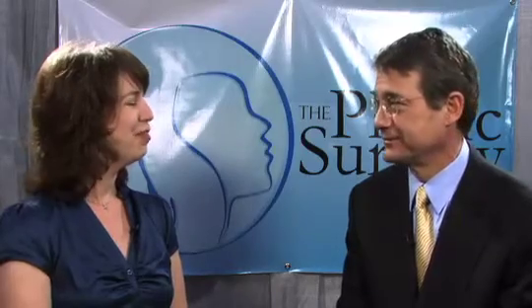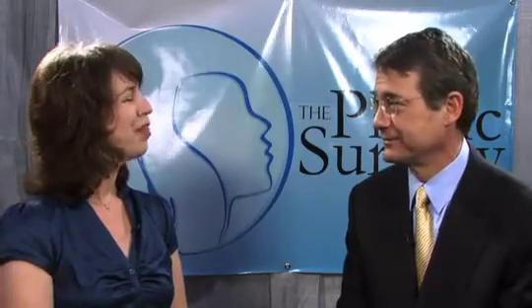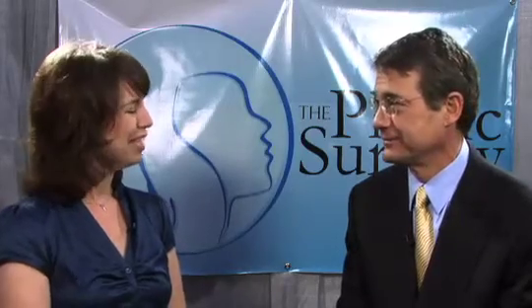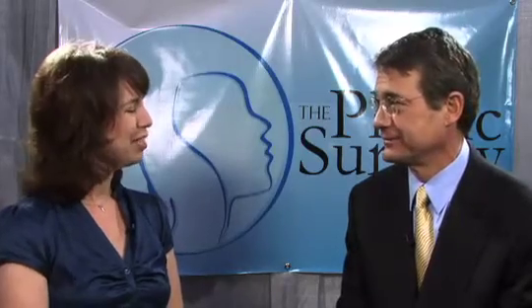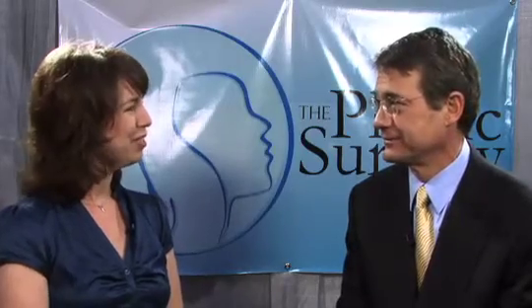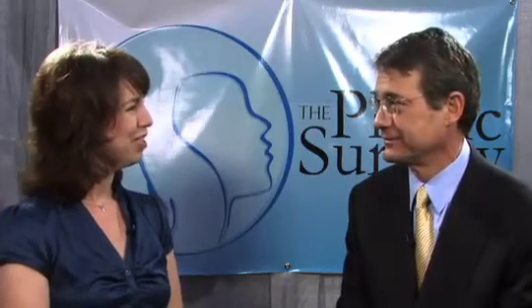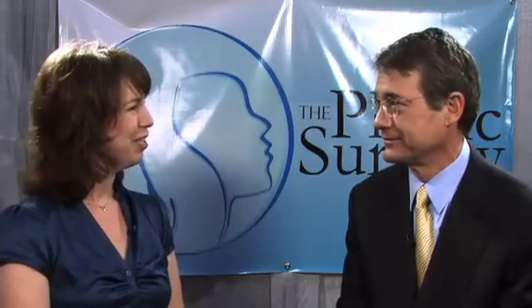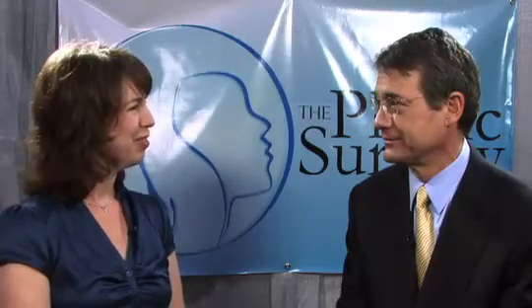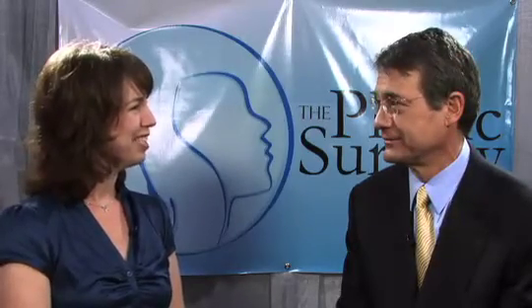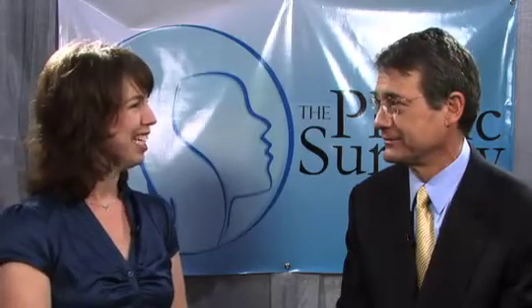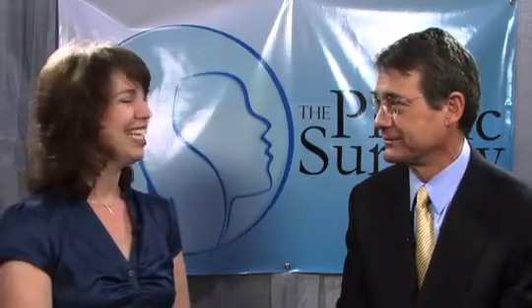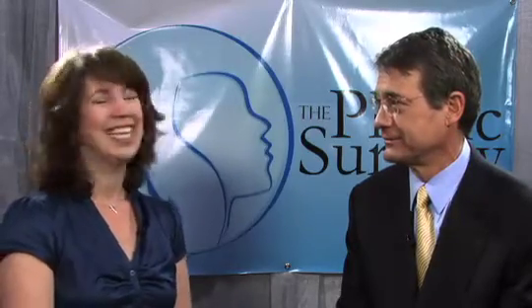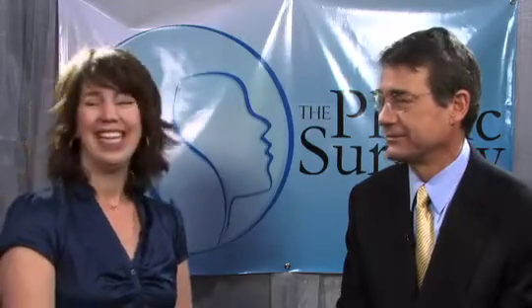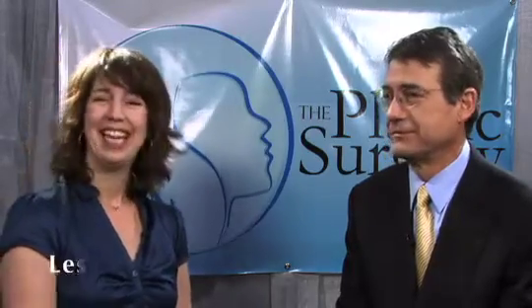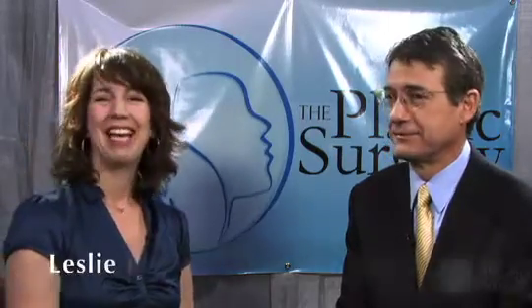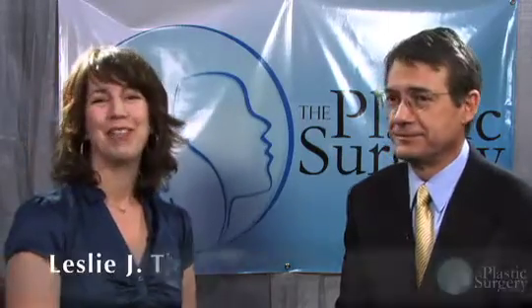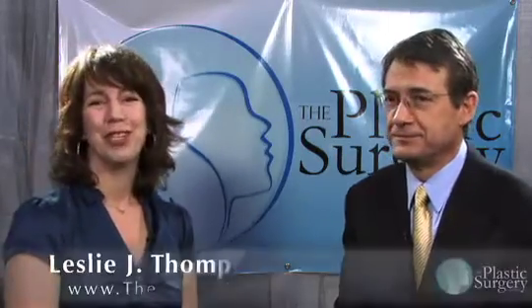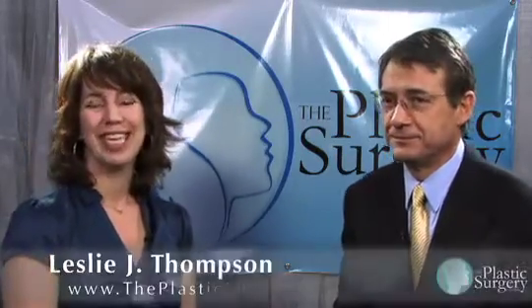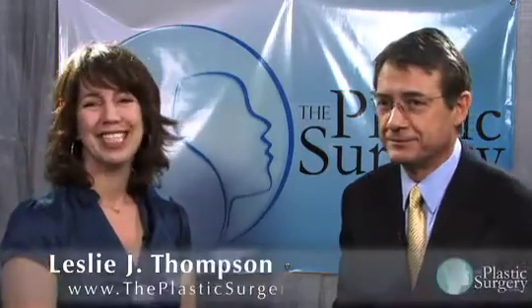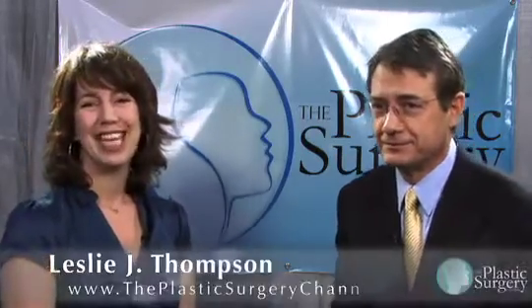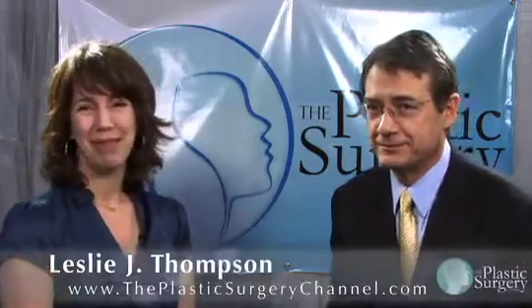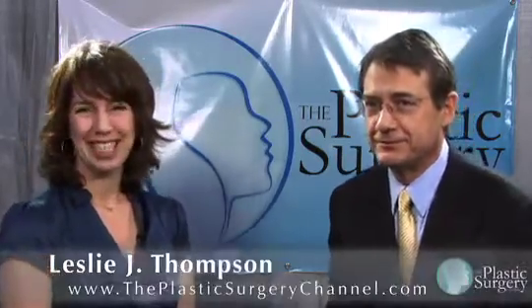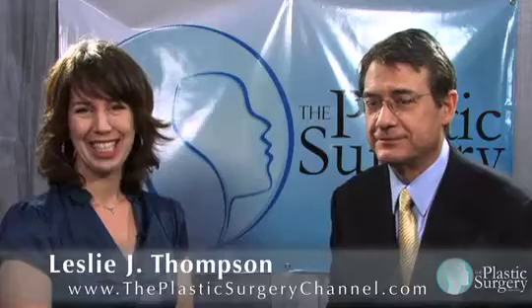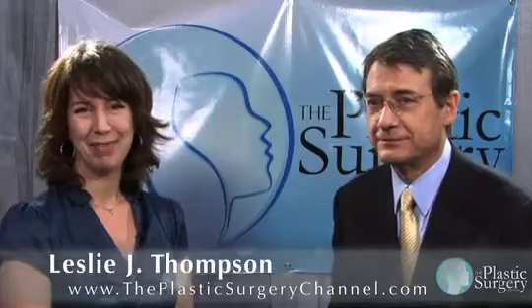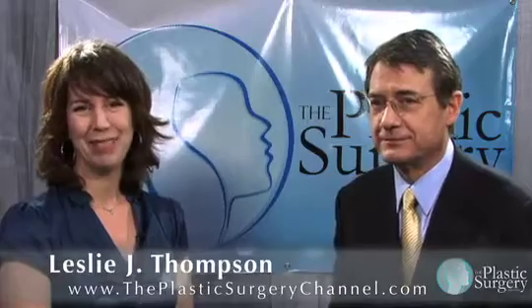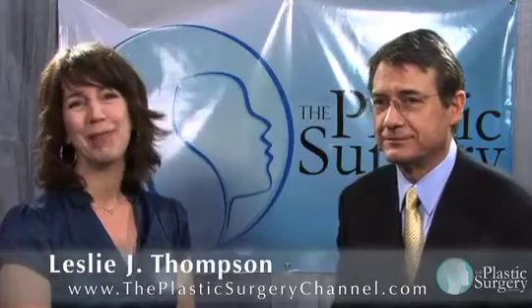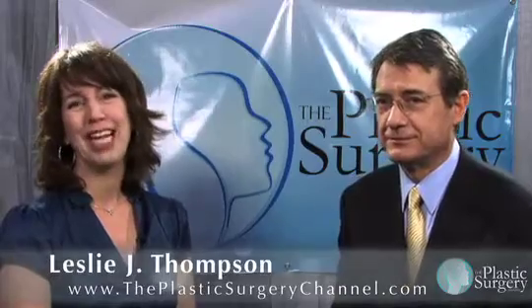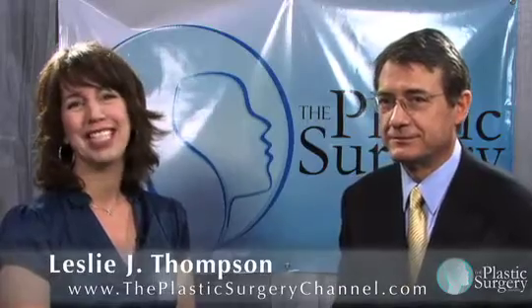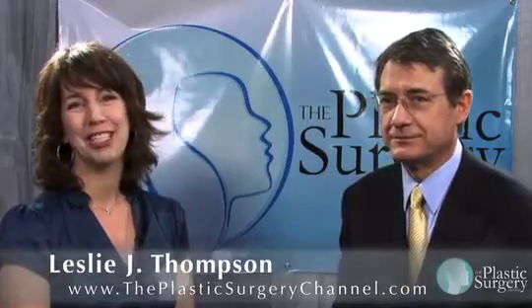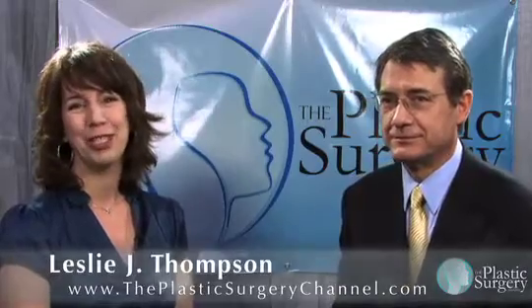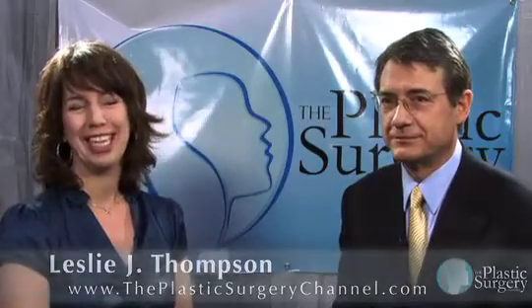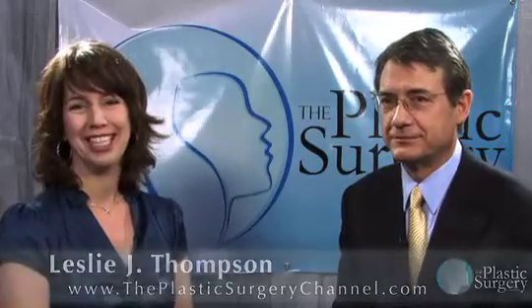Well, thank you so much for sharing with us today. I'm Leslie Thompson for the Plastic Surgery Channel.